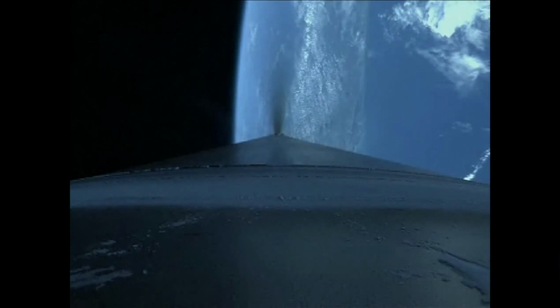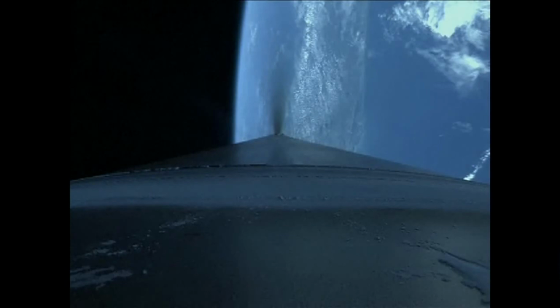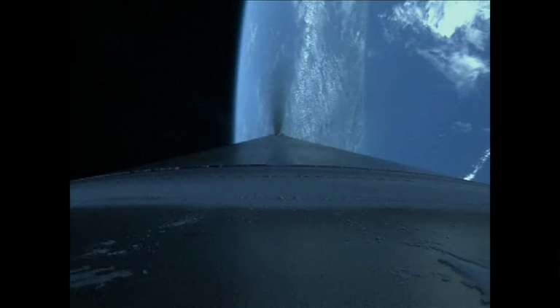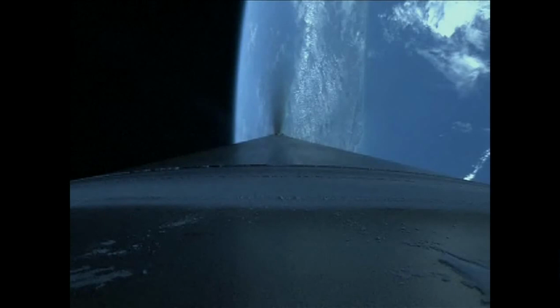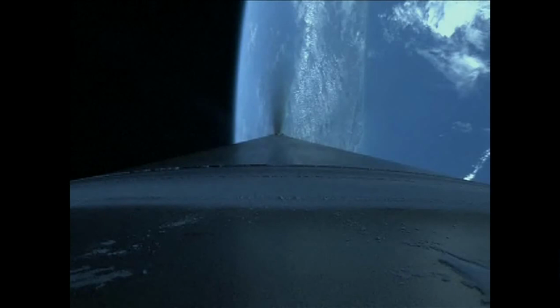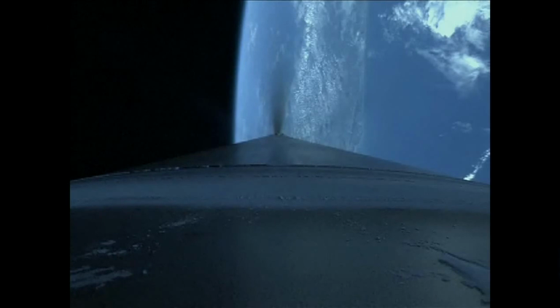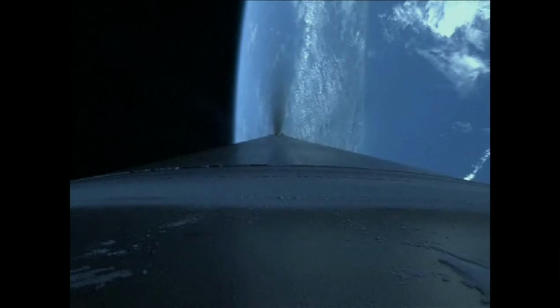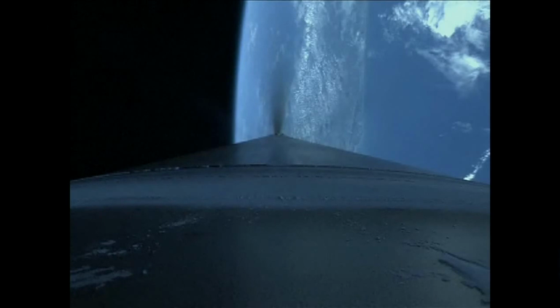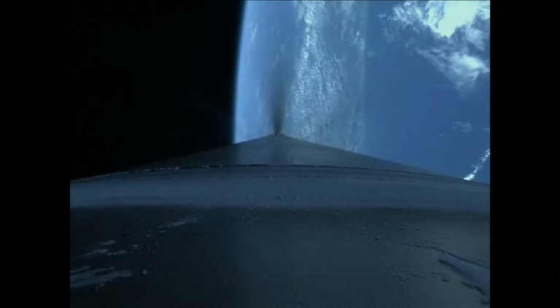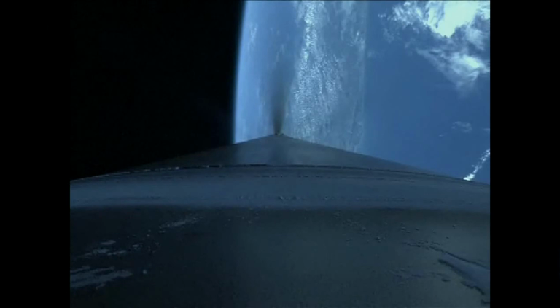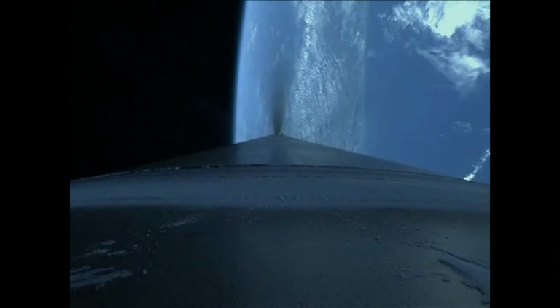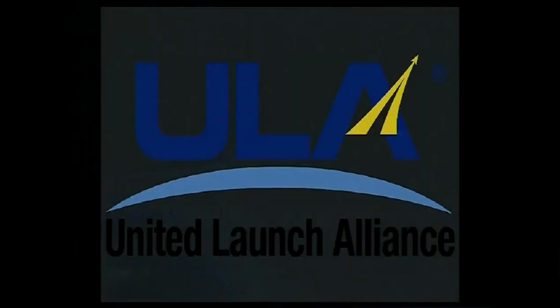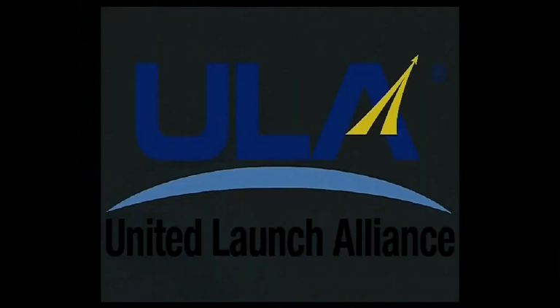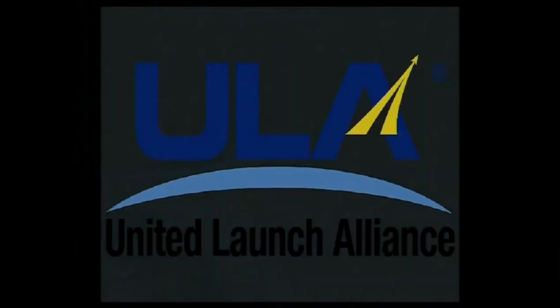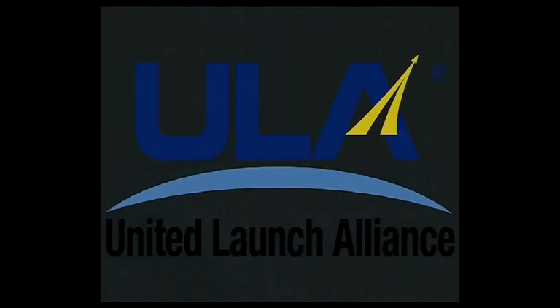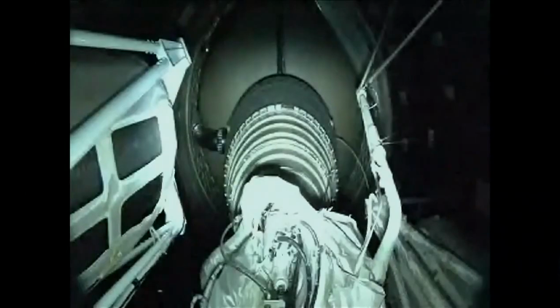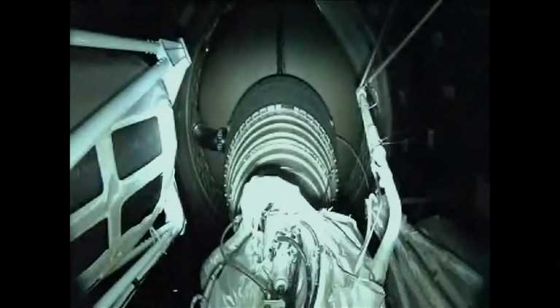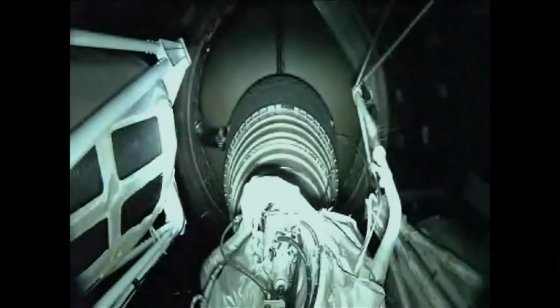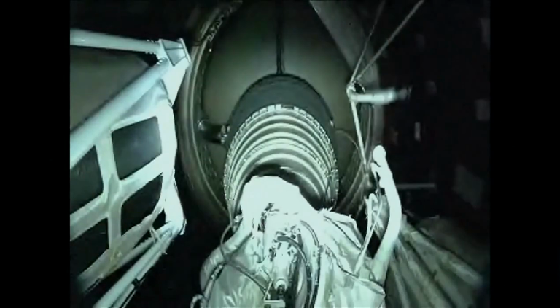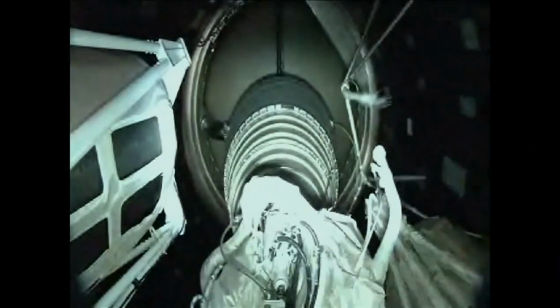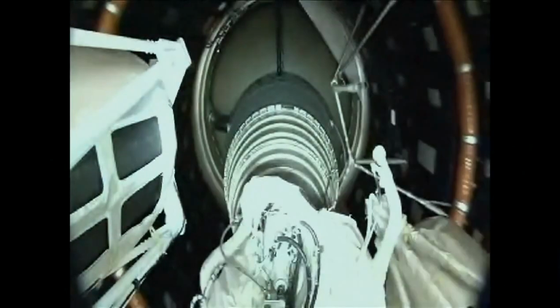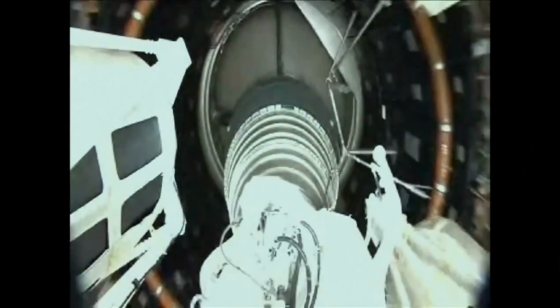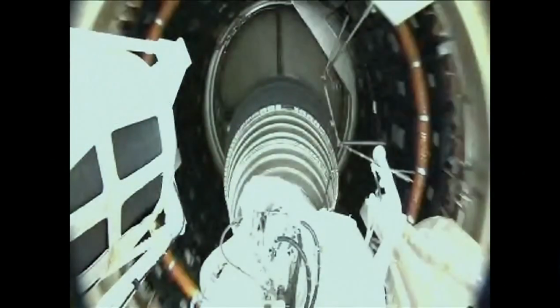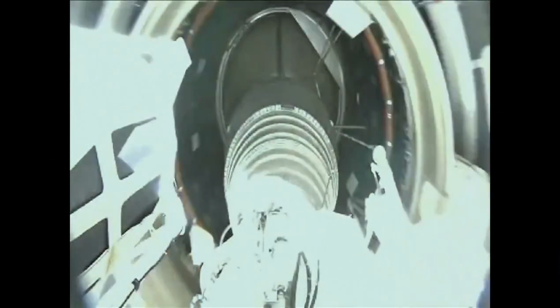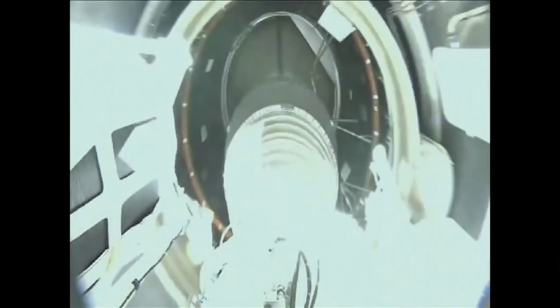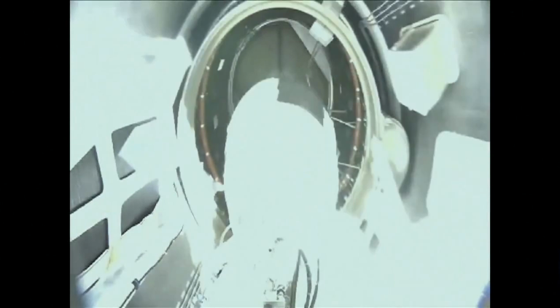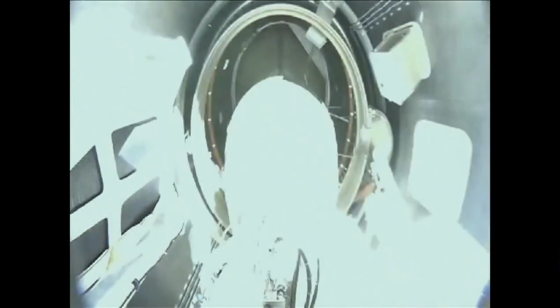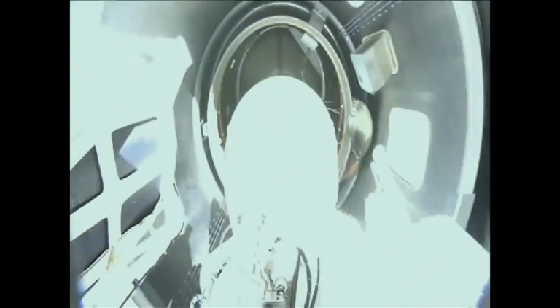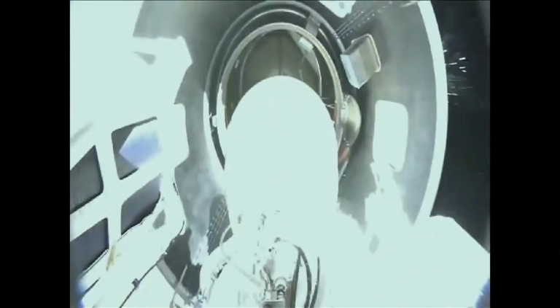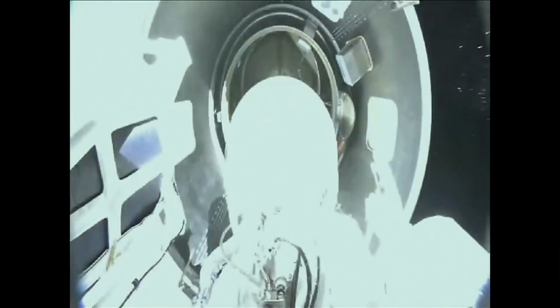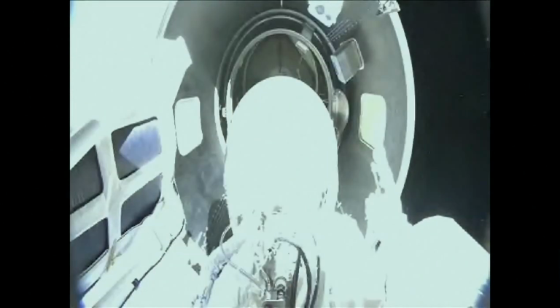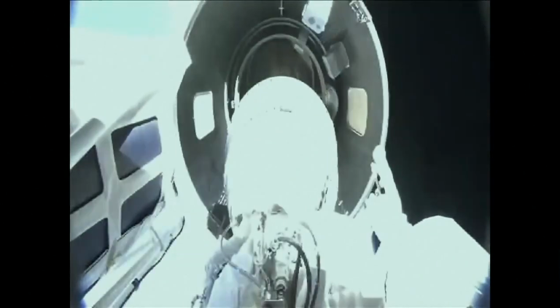Boost phase chill has terminated as expected — we have cutoff. Booster engine cutoff, coming up on staging. And we have stage separation.